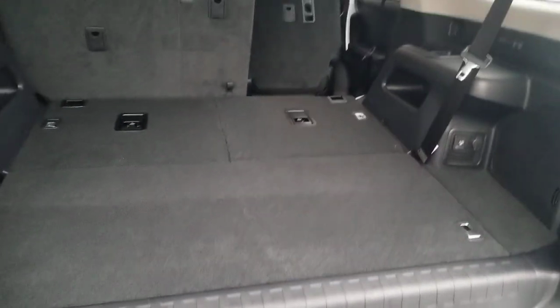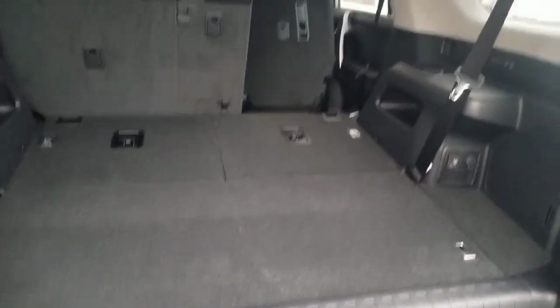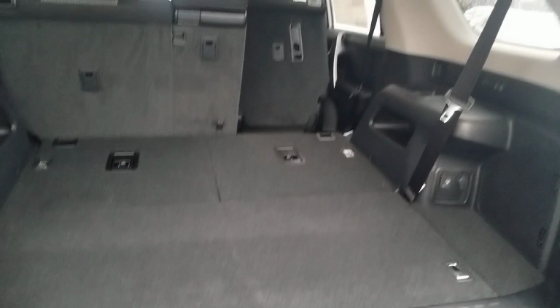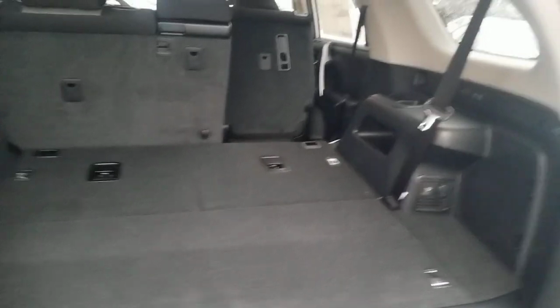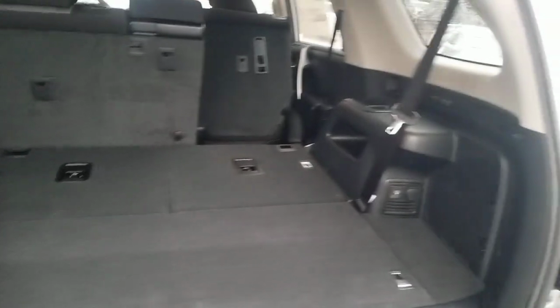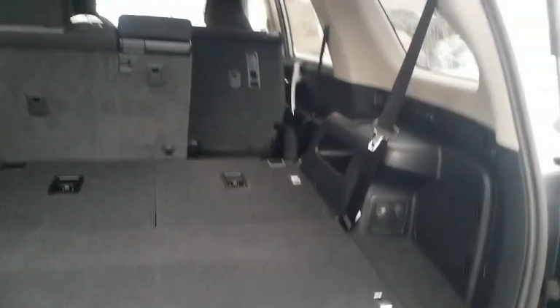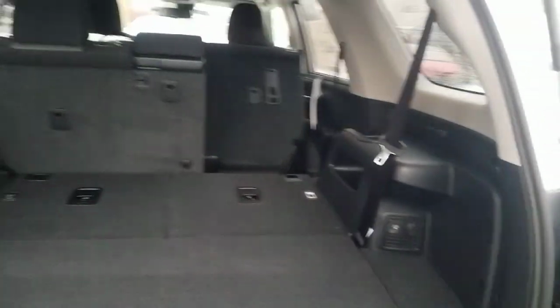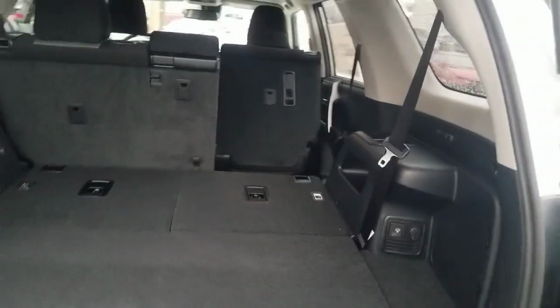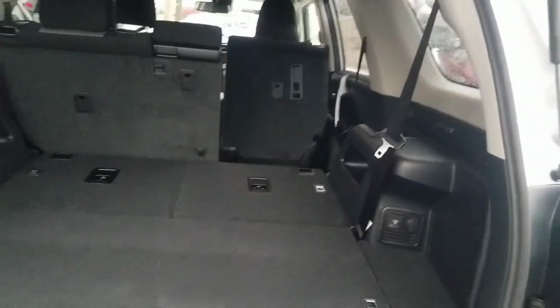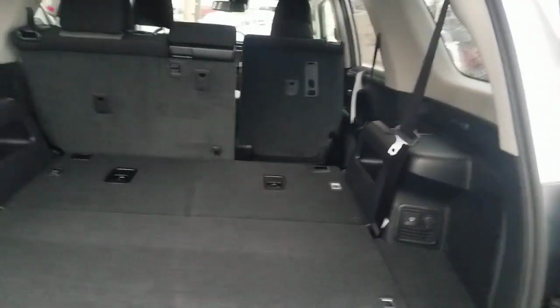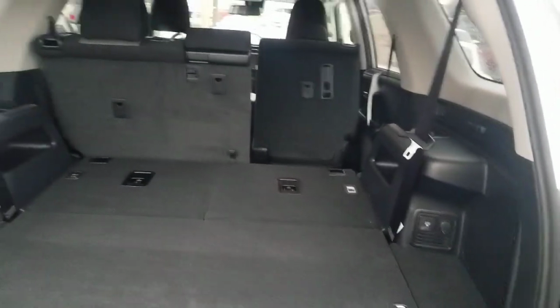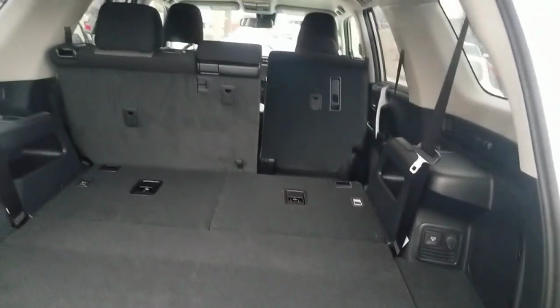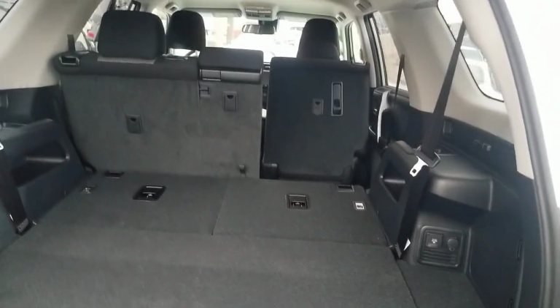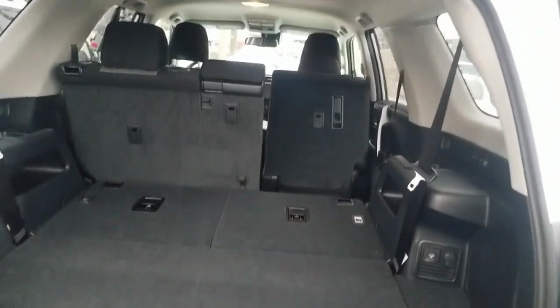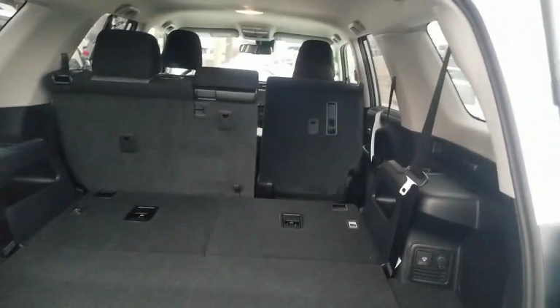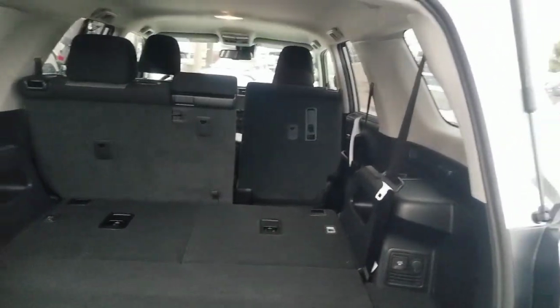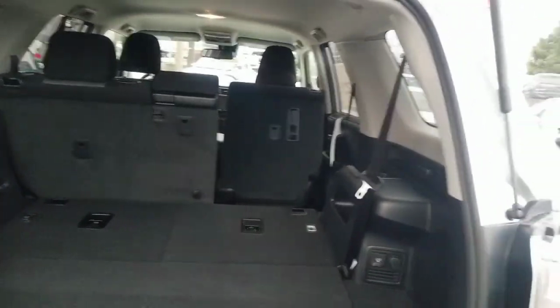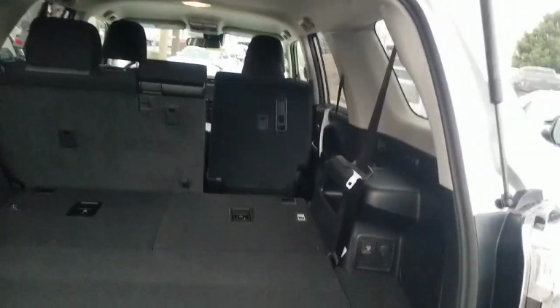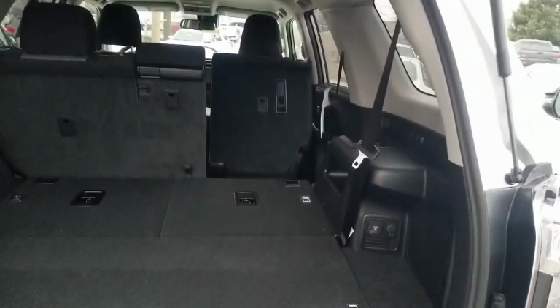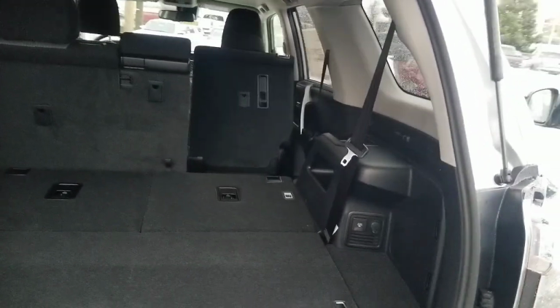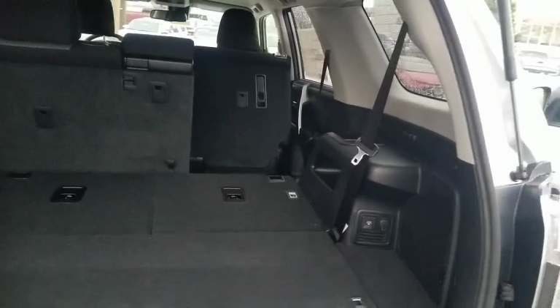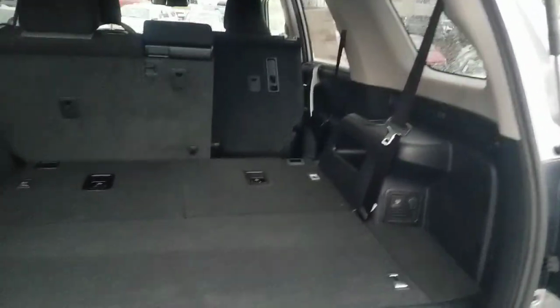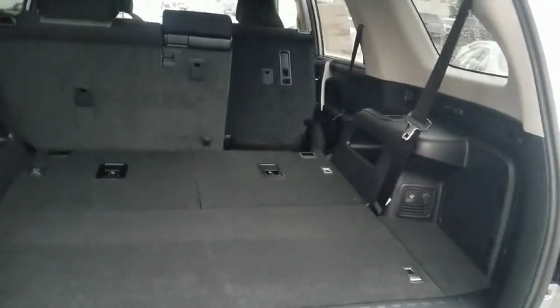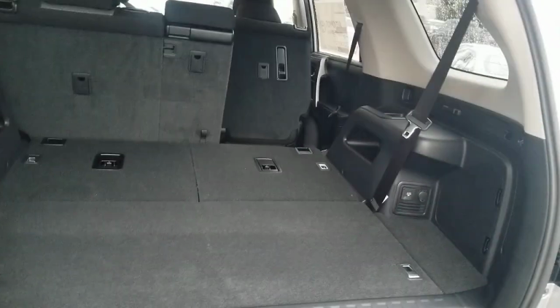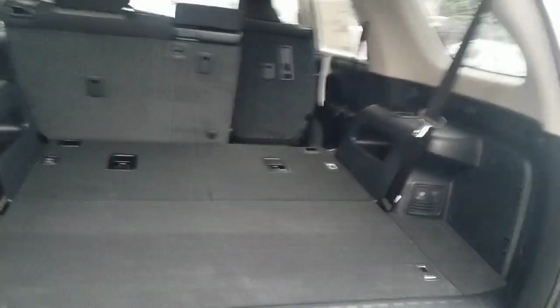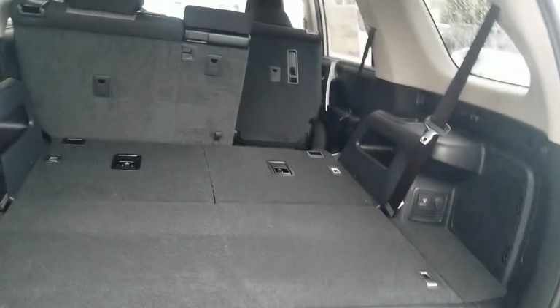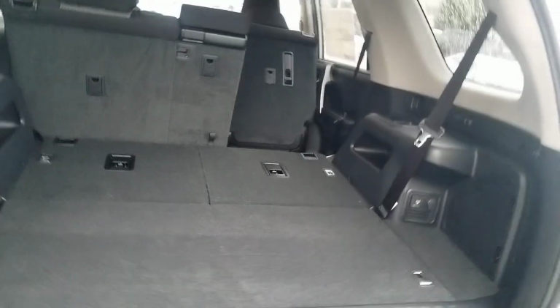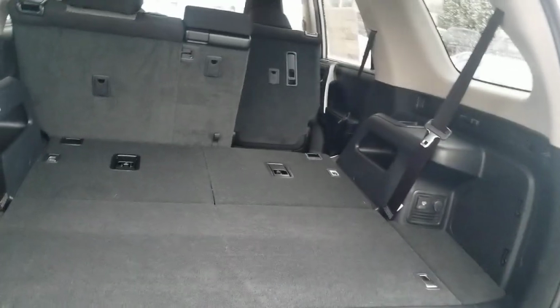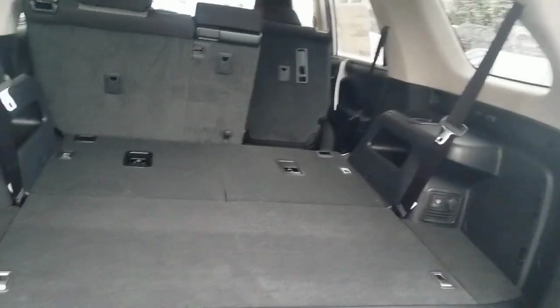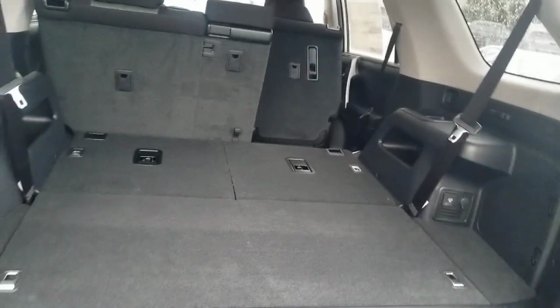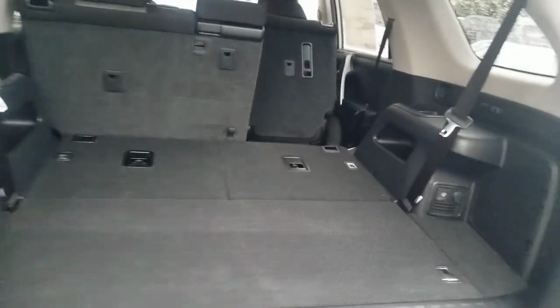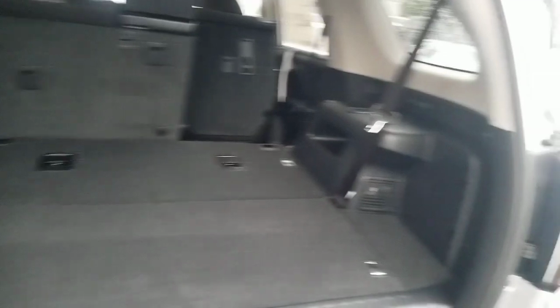I have another video I'll link in the description that talks about third row versus no third row on the FourRunner — it's definitely a good question to consider when choosing your configuration.